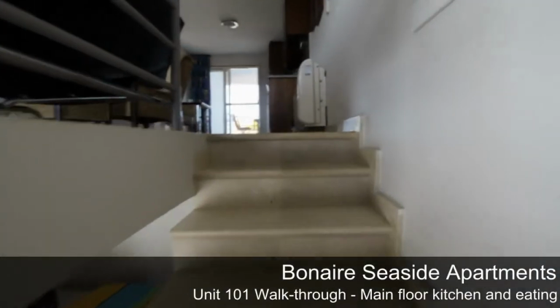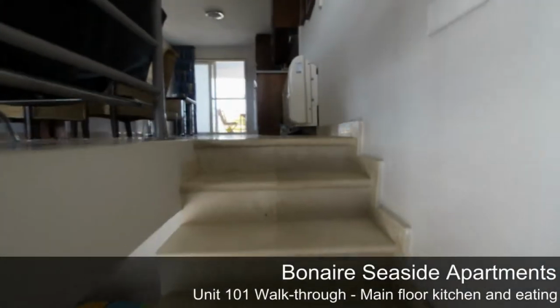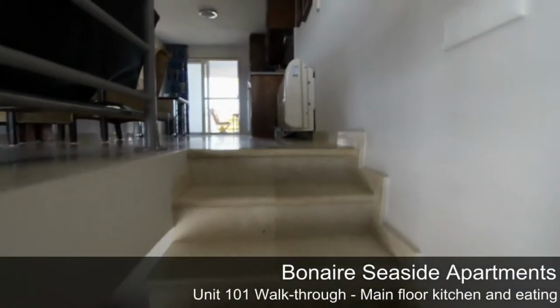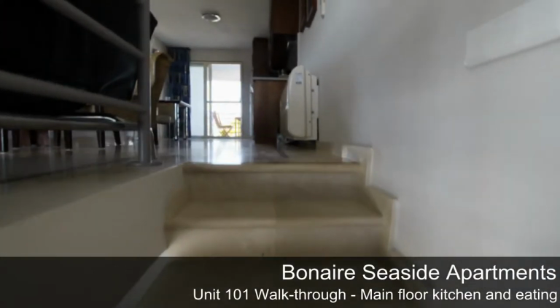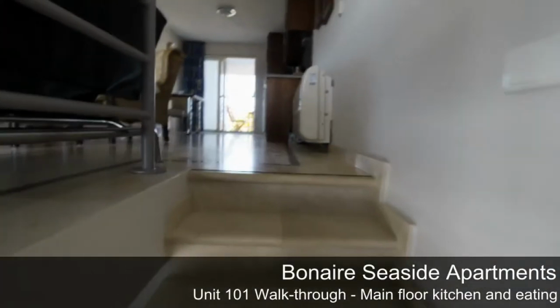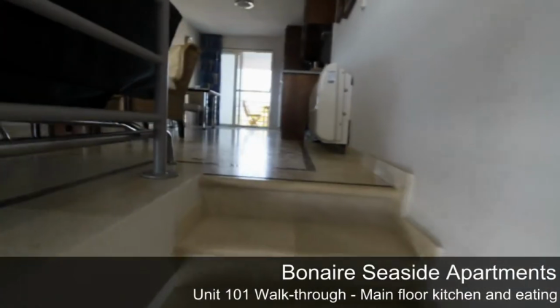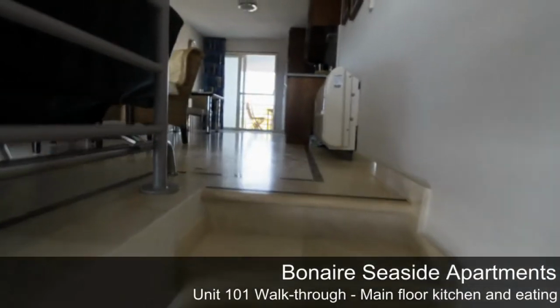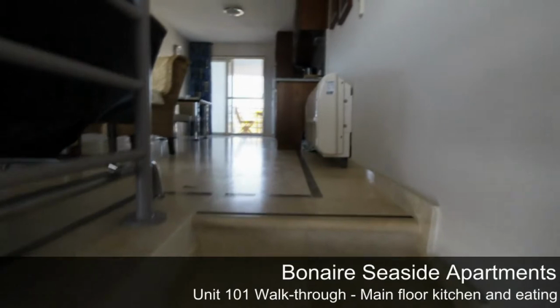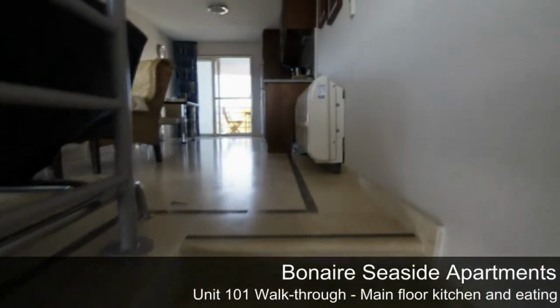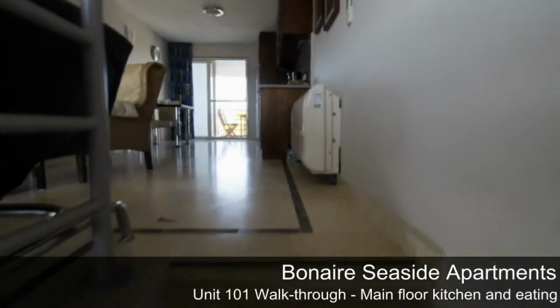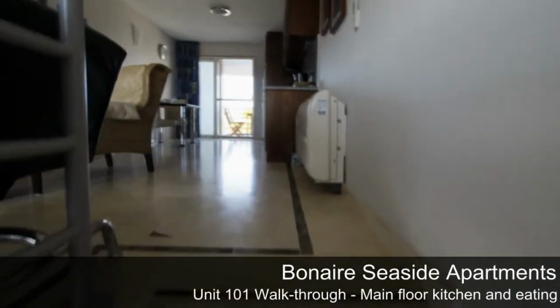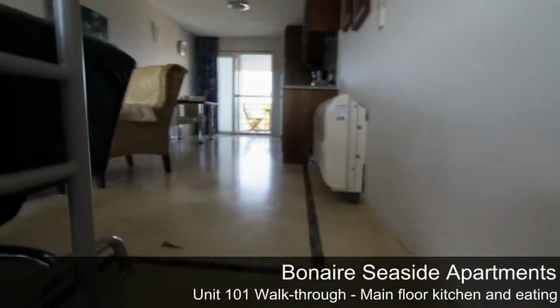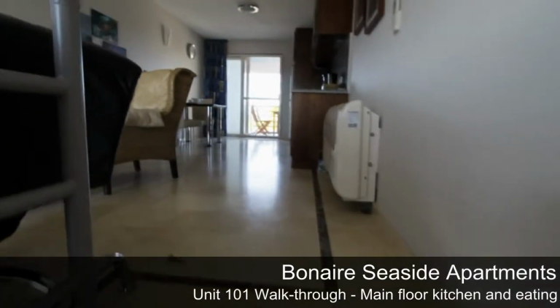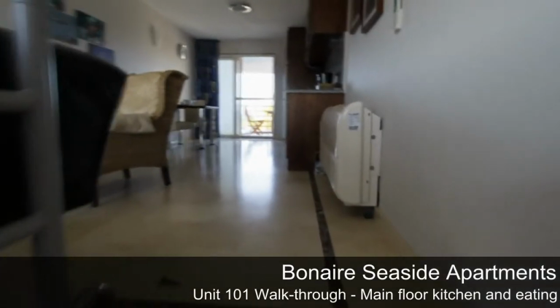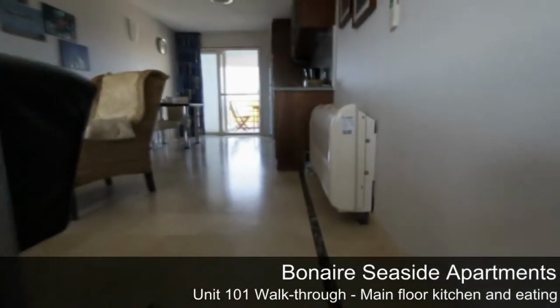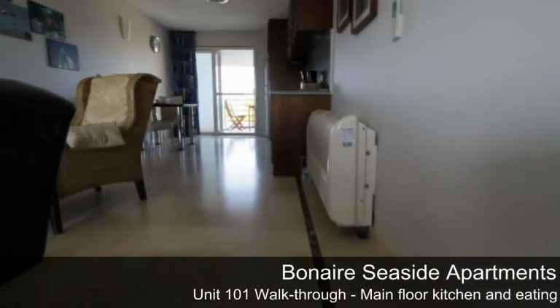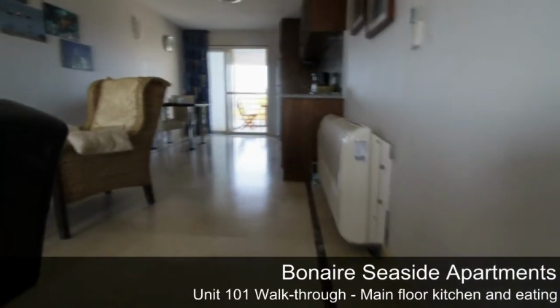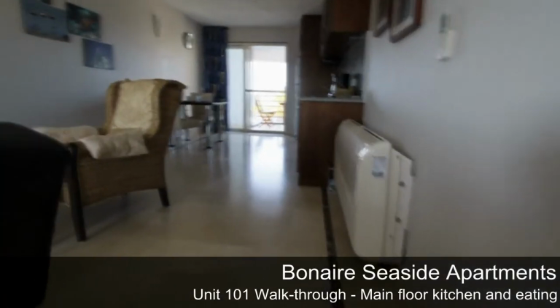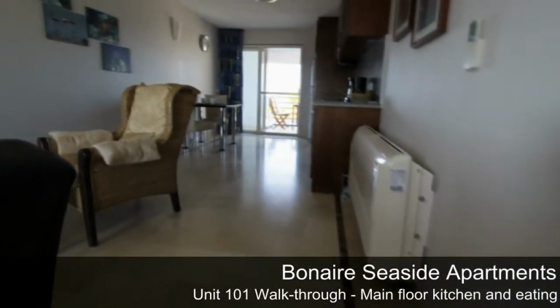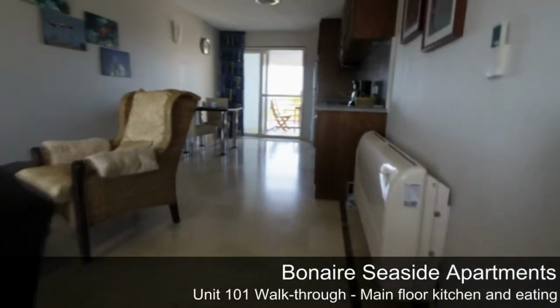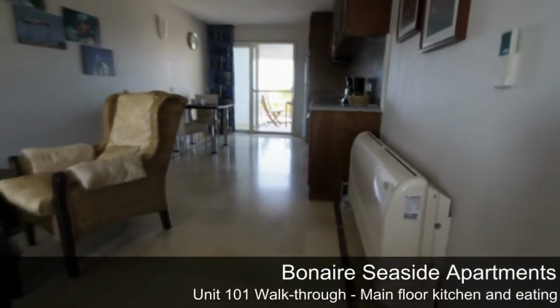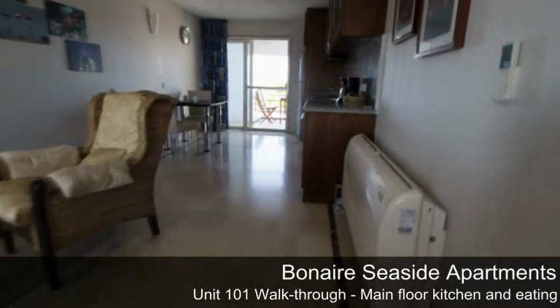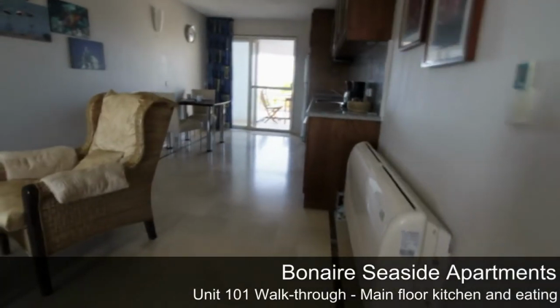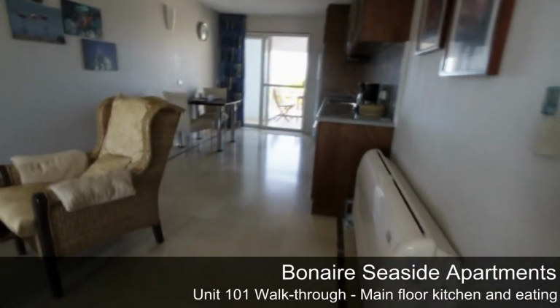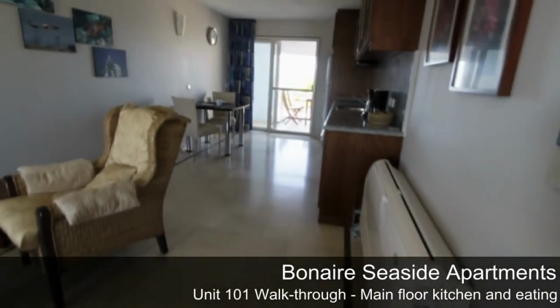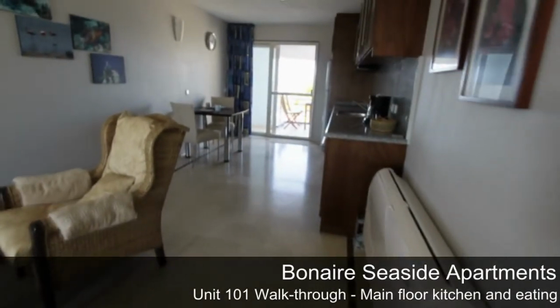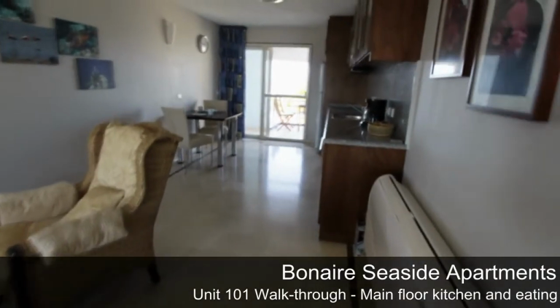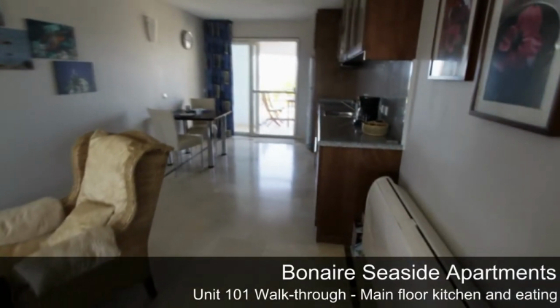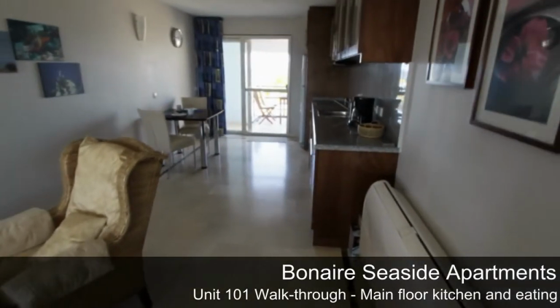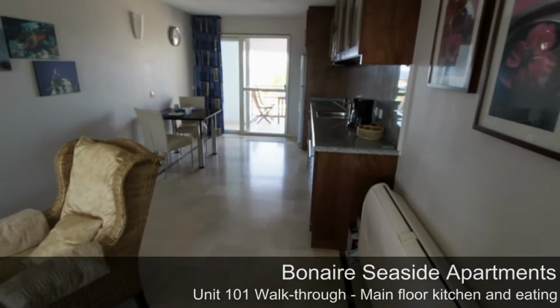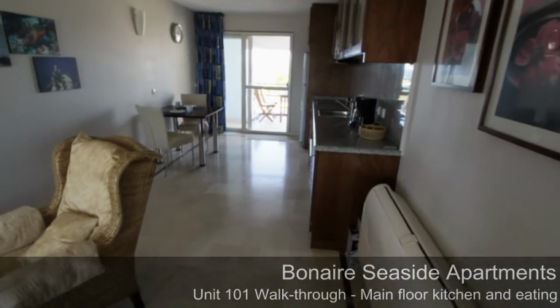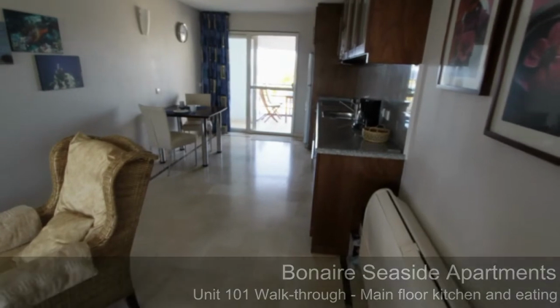The upper floor has air-conditioning and you will find a well-equipped modern kitchen and eating area with a wonderful view of the Caribbean Ocean.